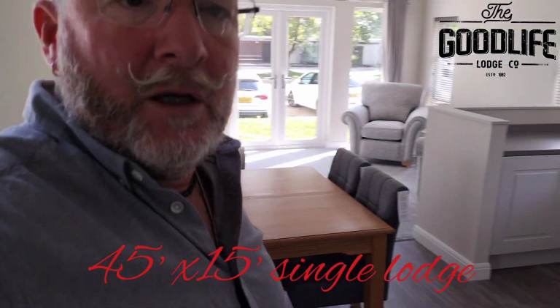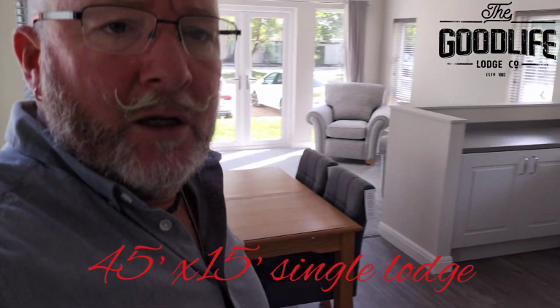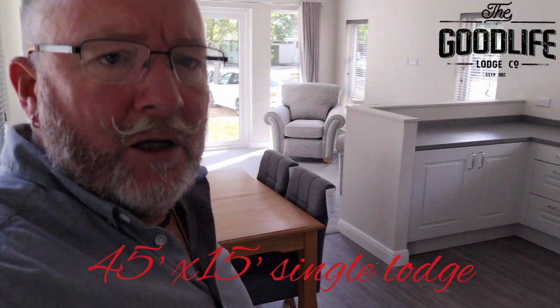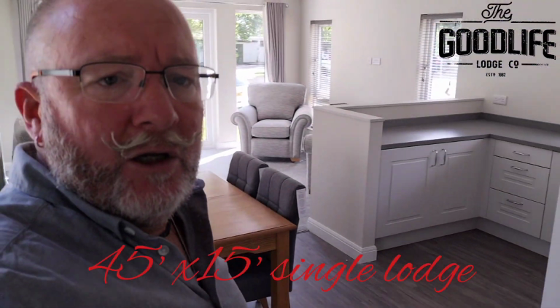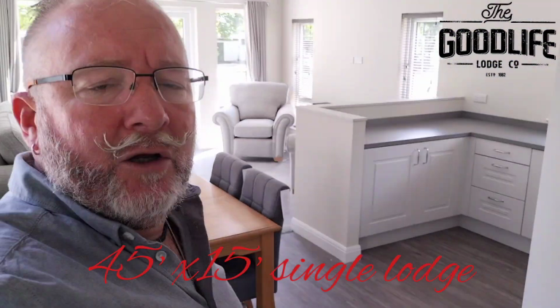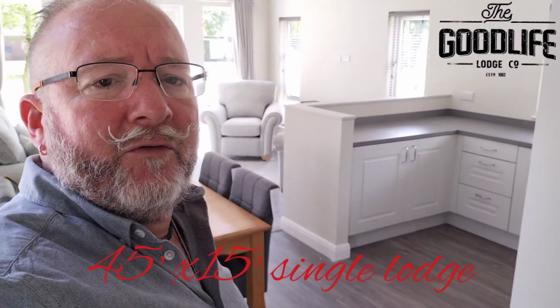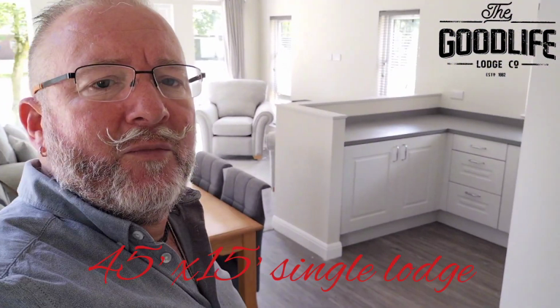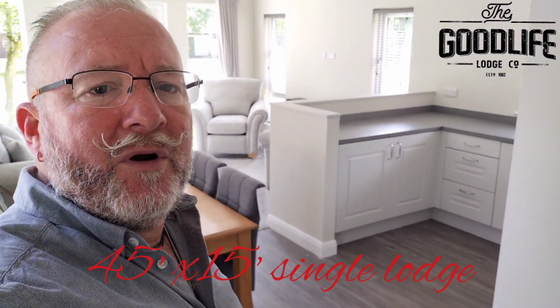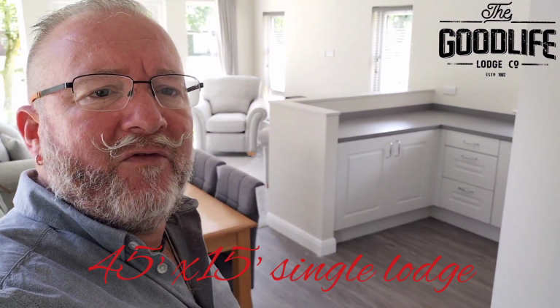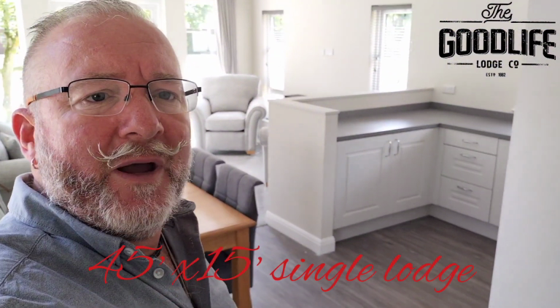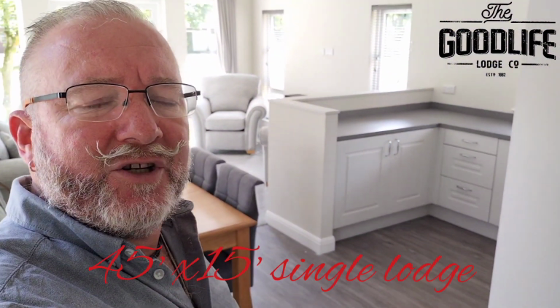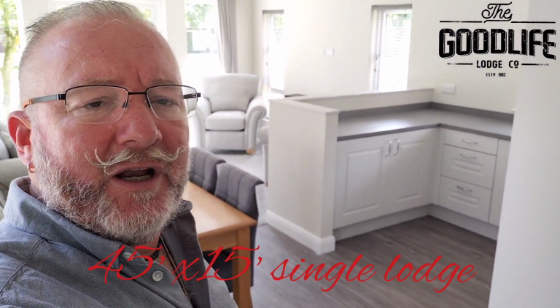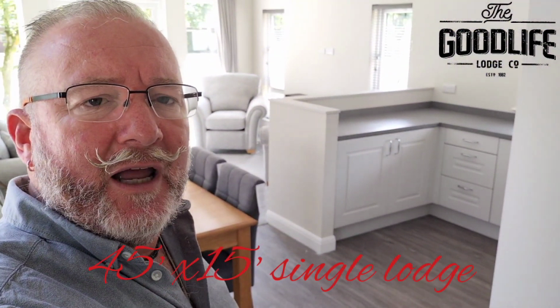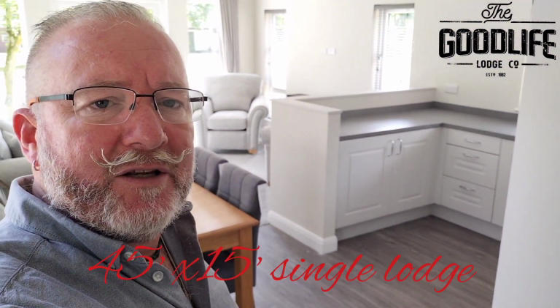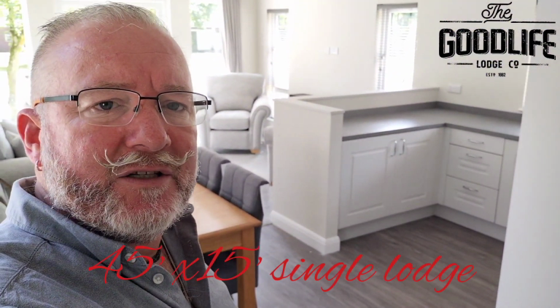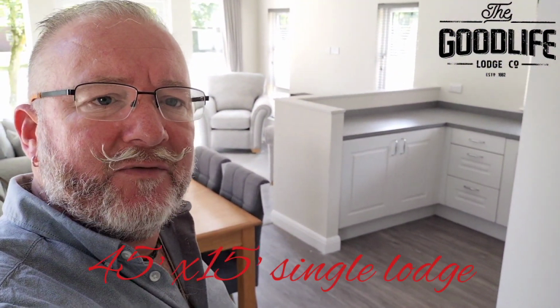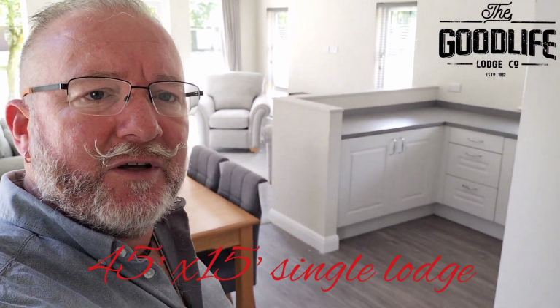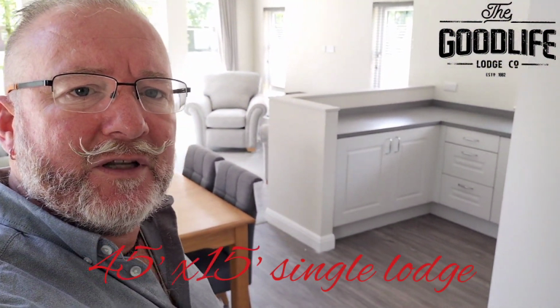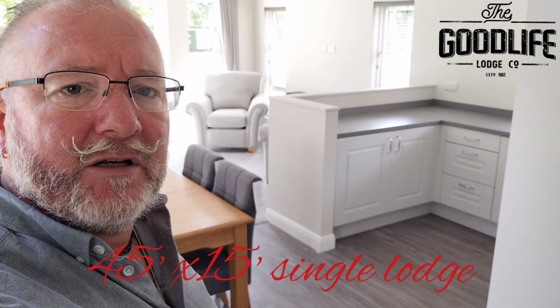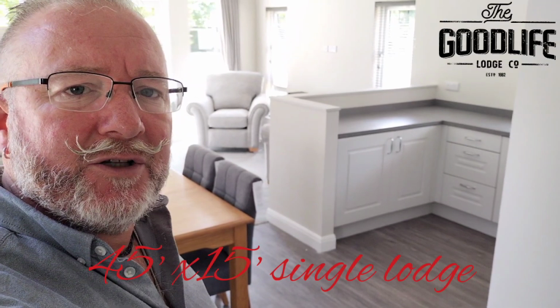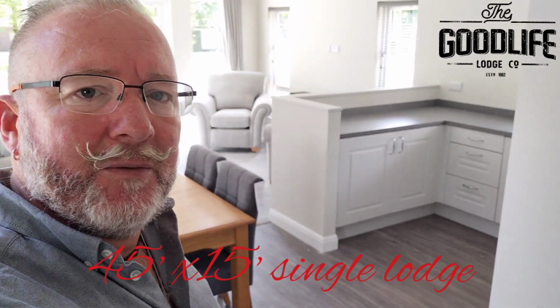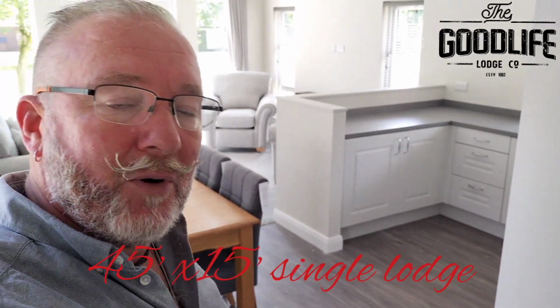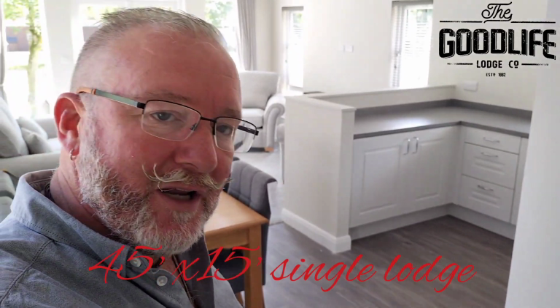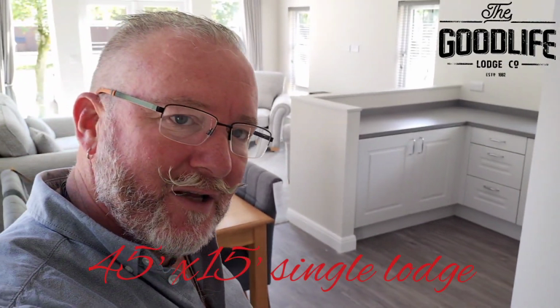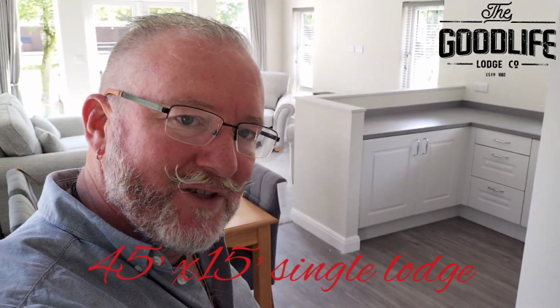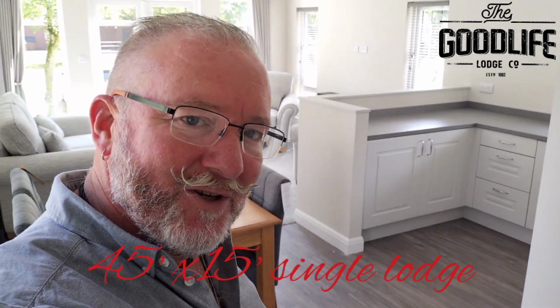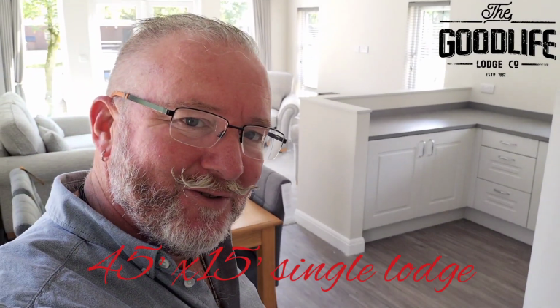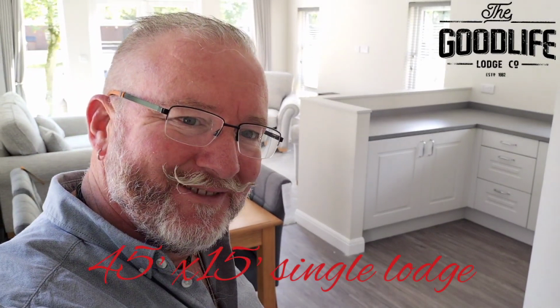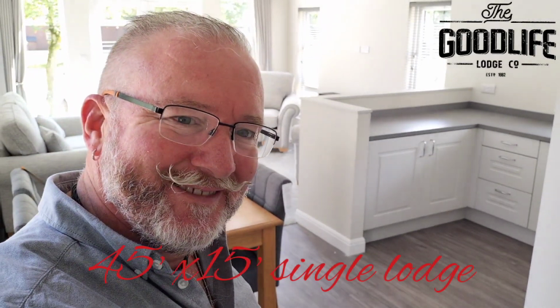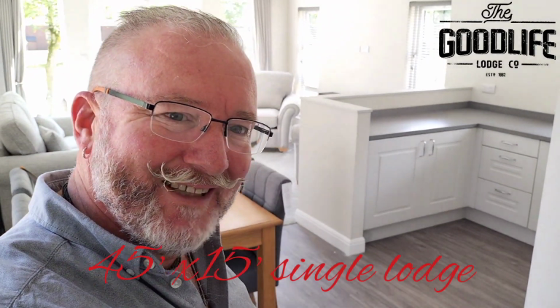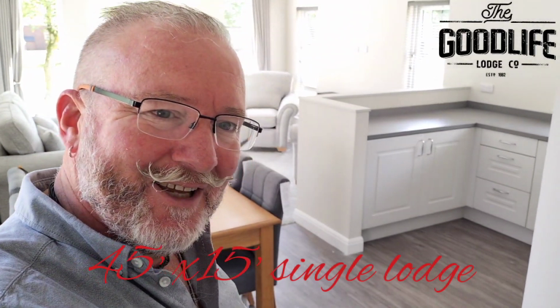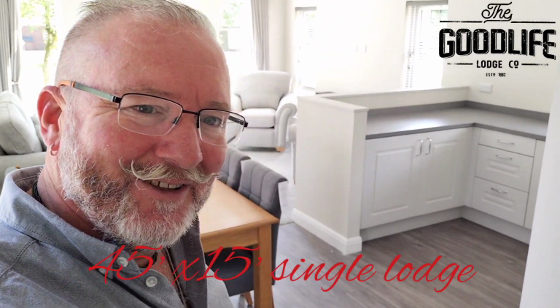For more information and to view this lodge, please give us a call. Thank you.